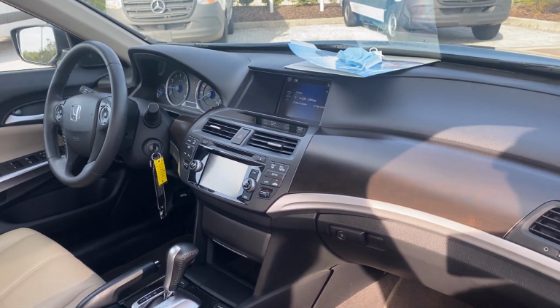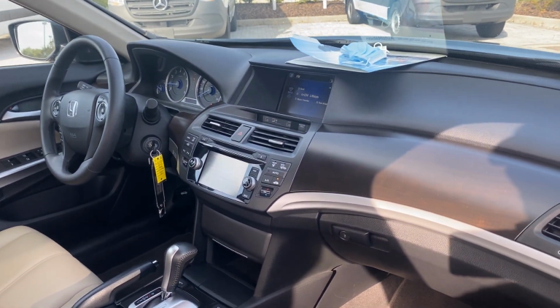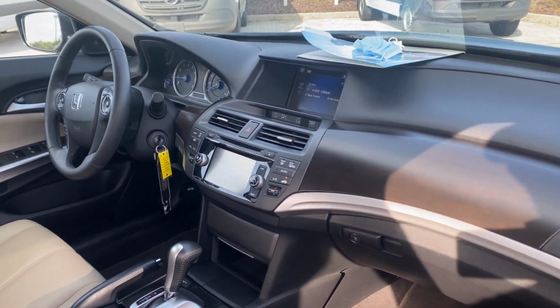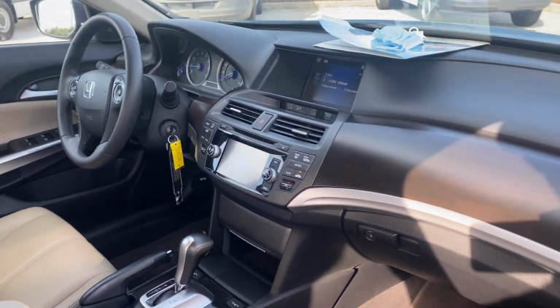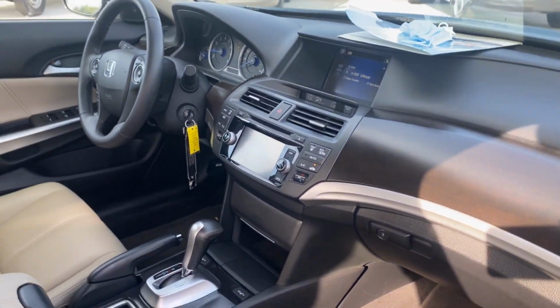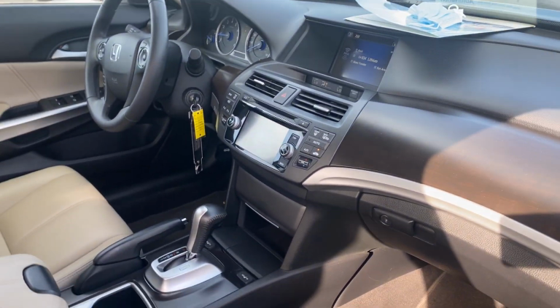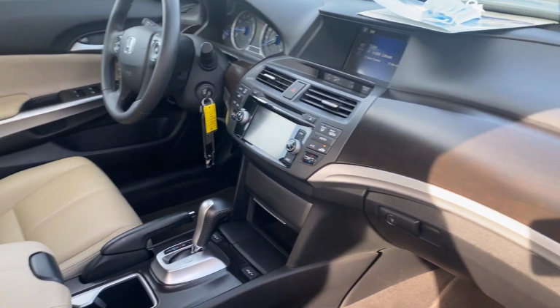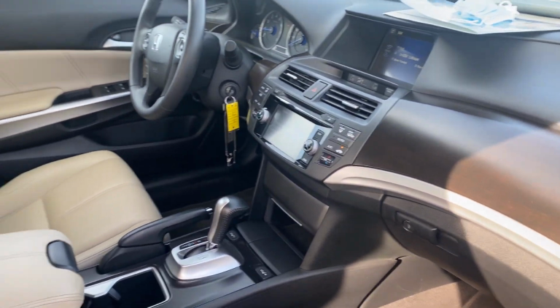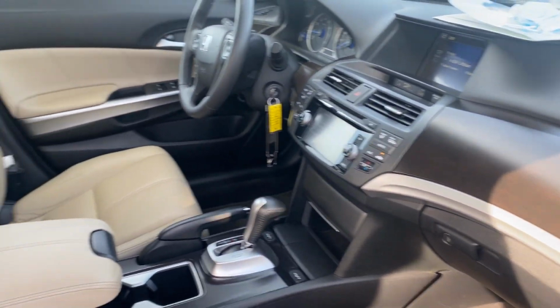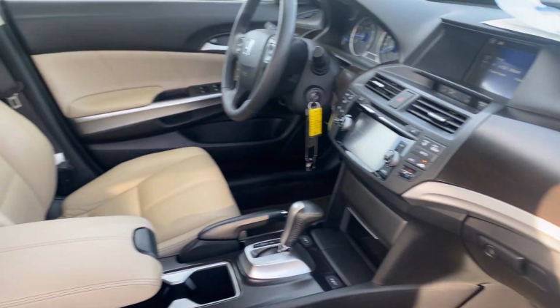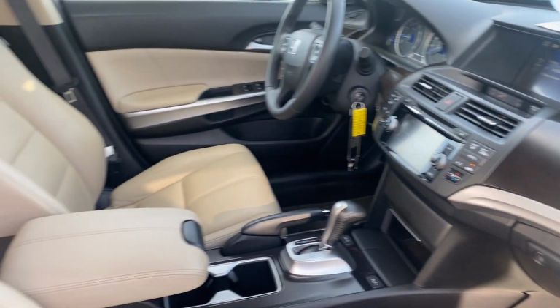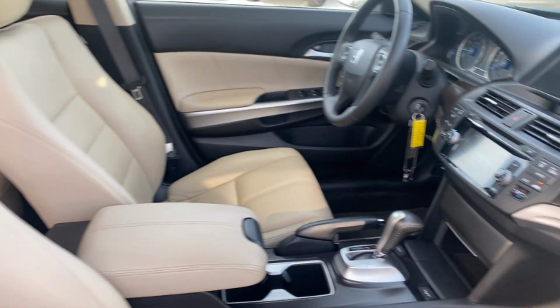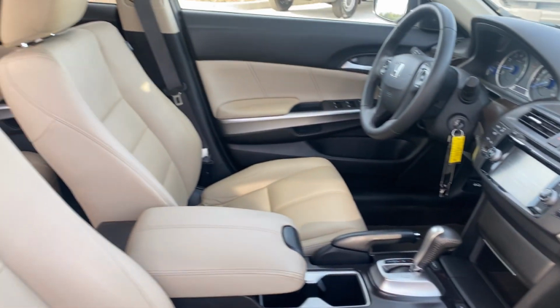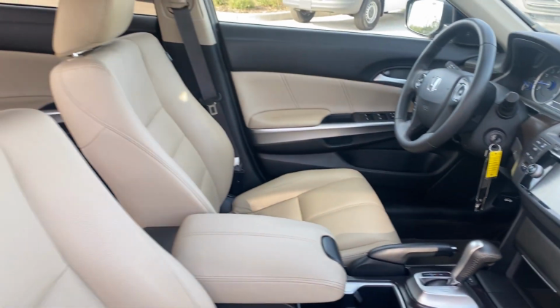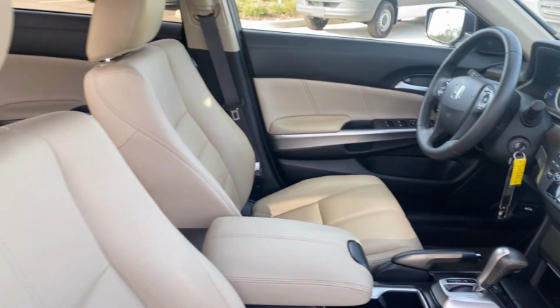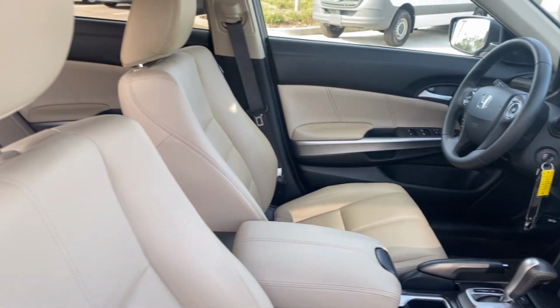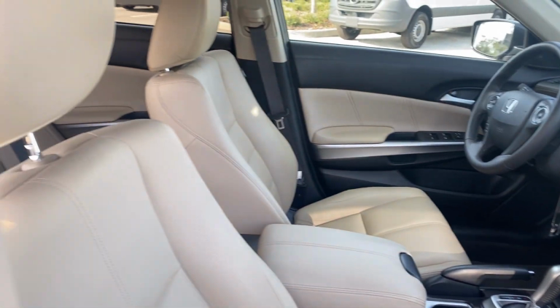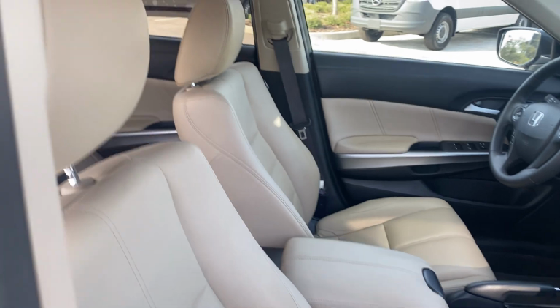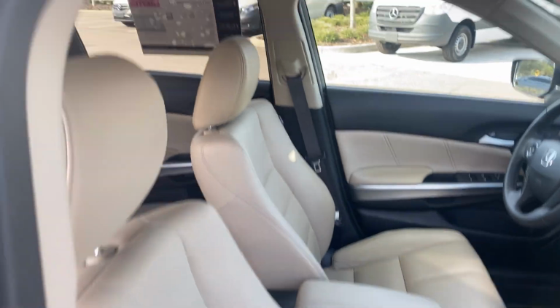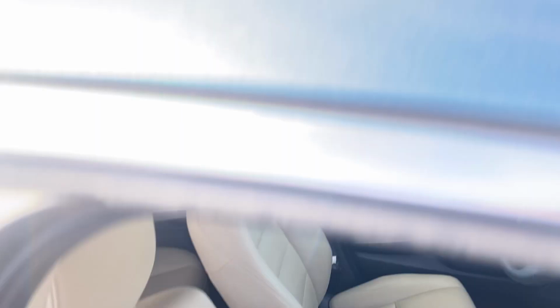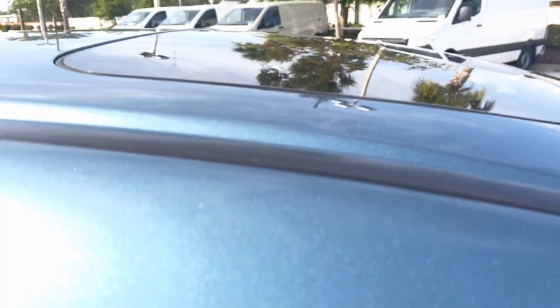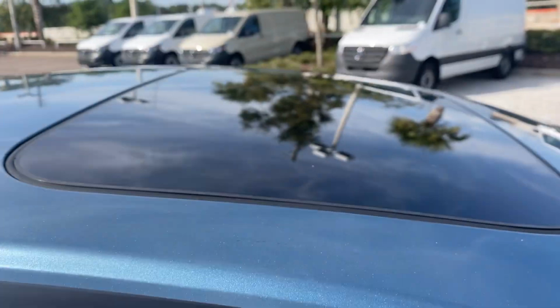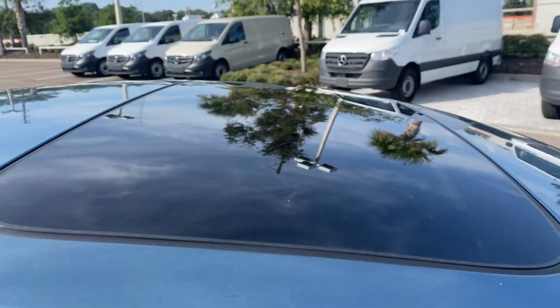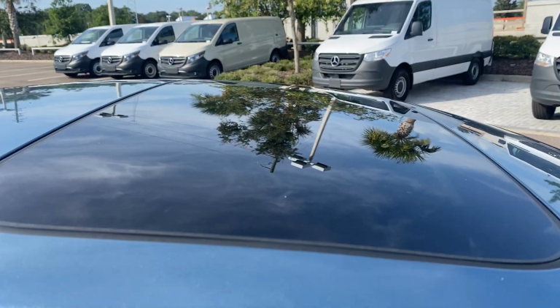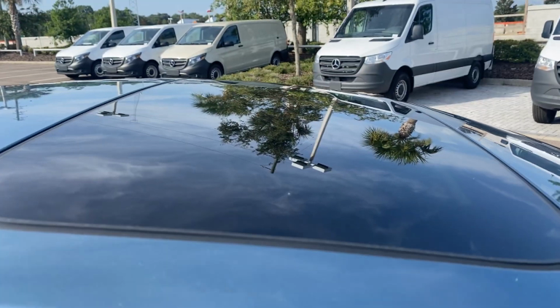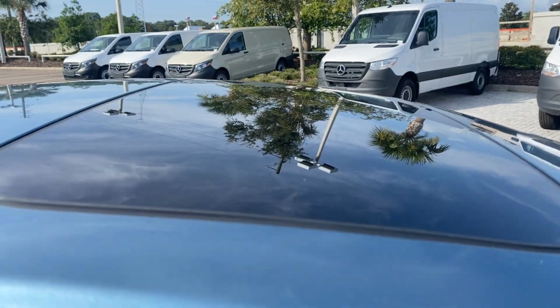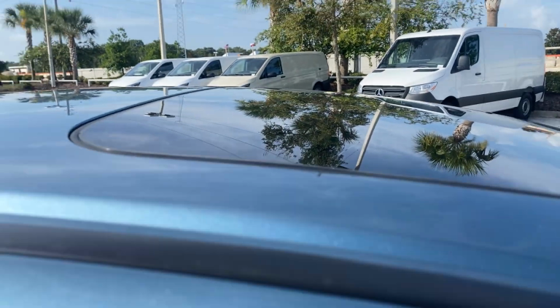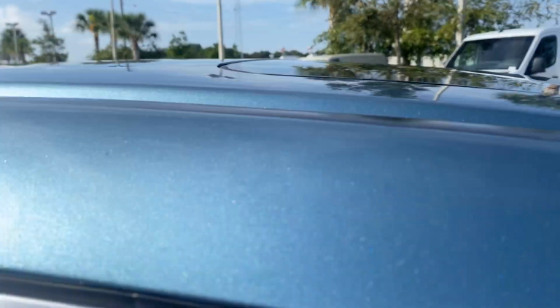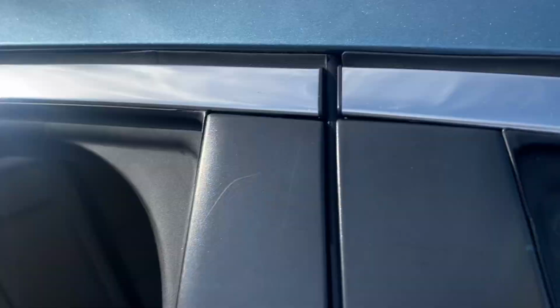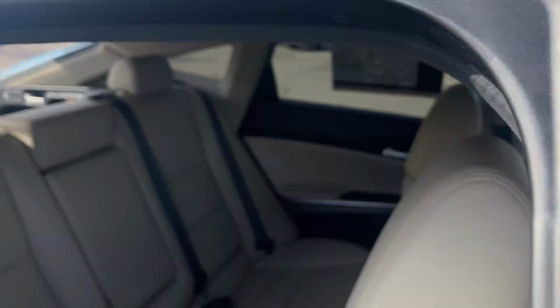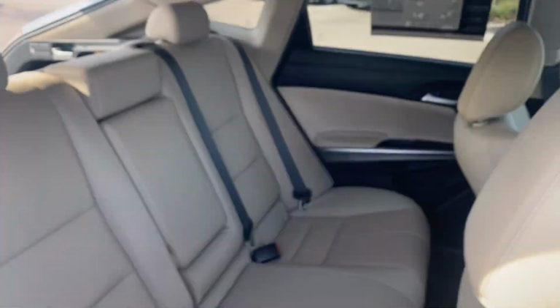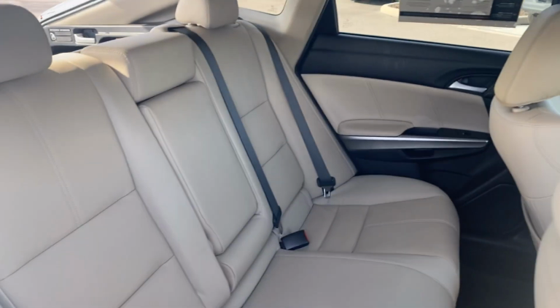Heated seats, automatic transmission, traction control, power moonroof.